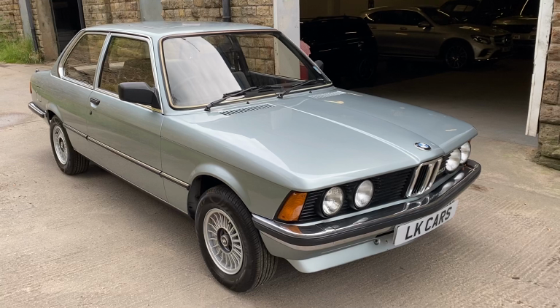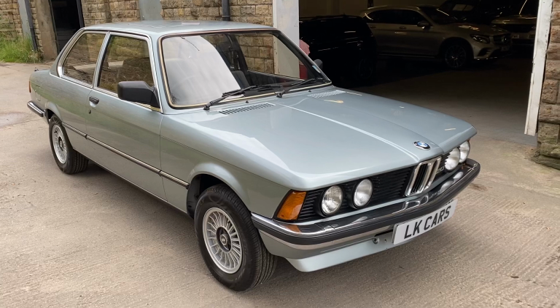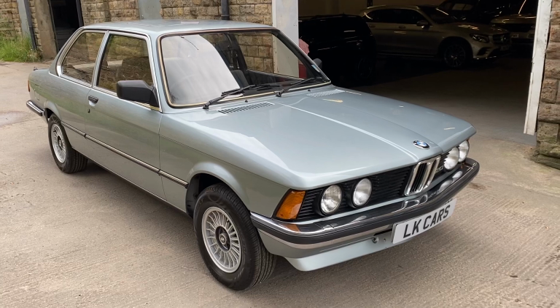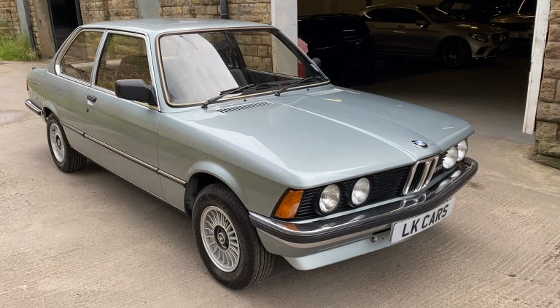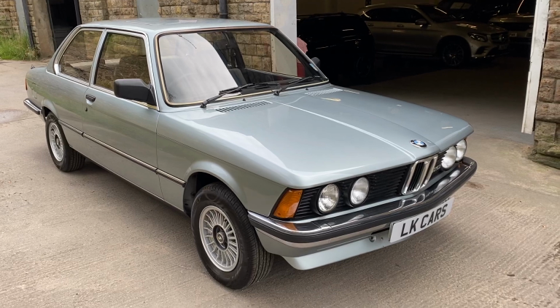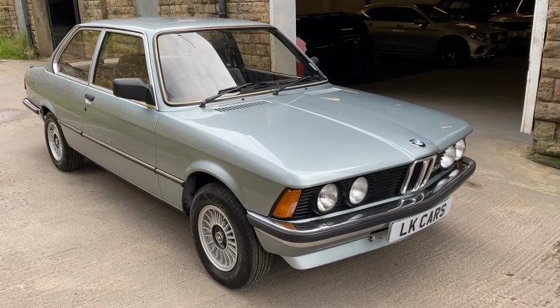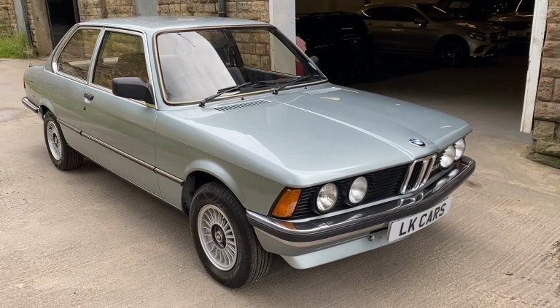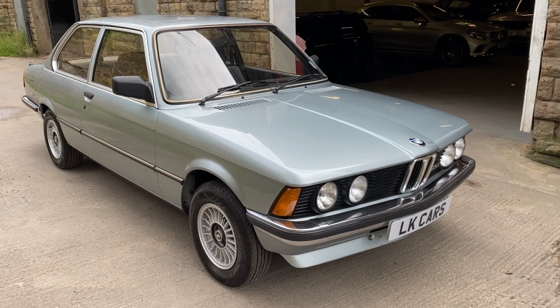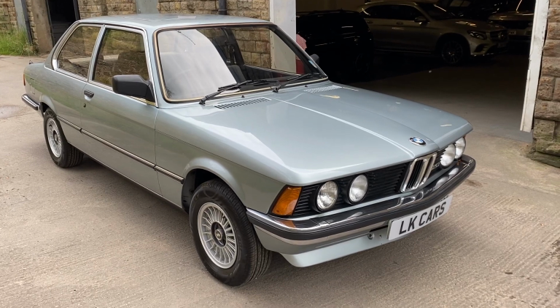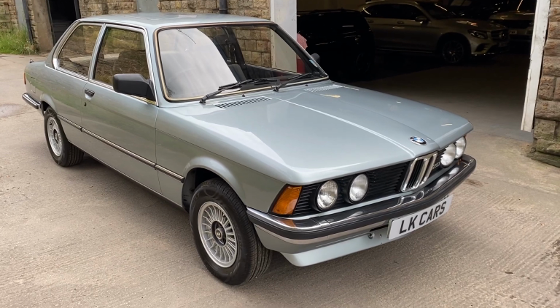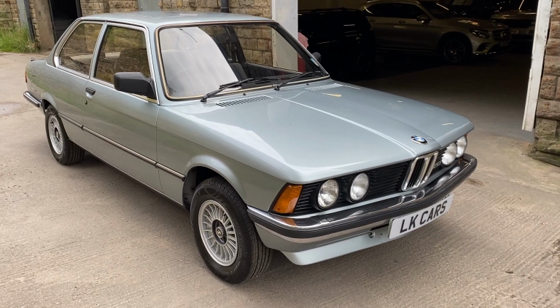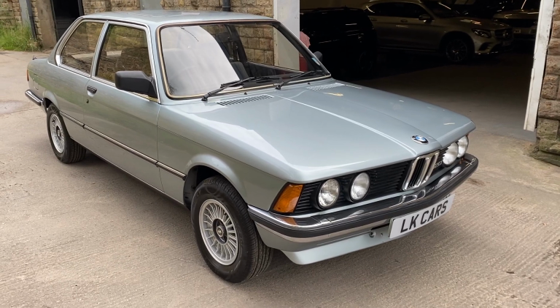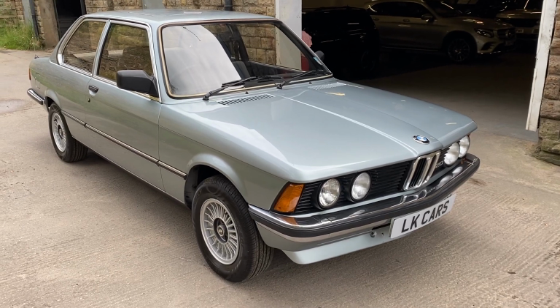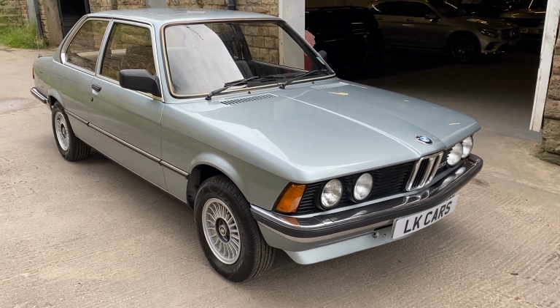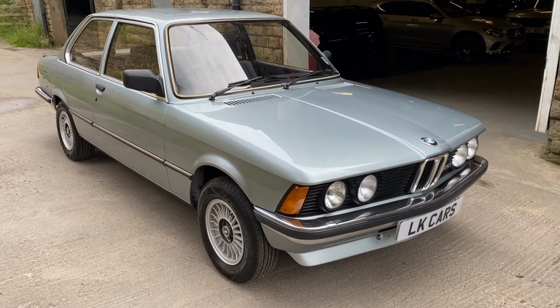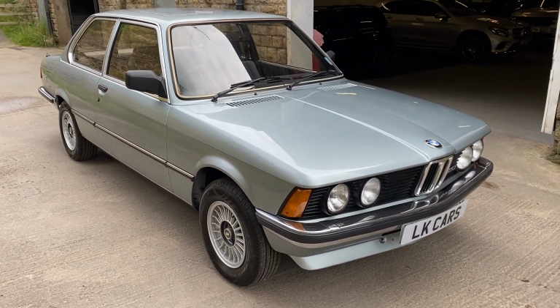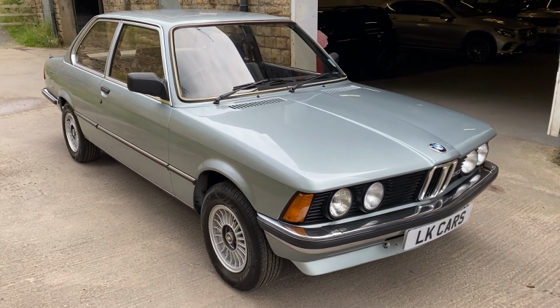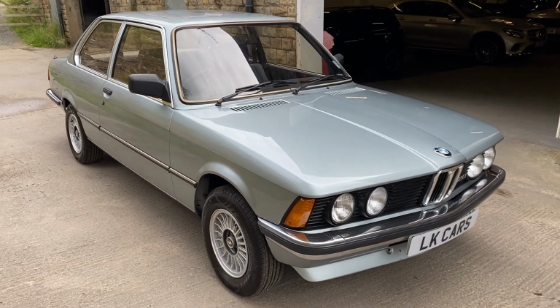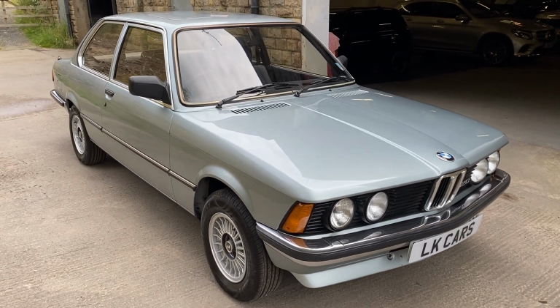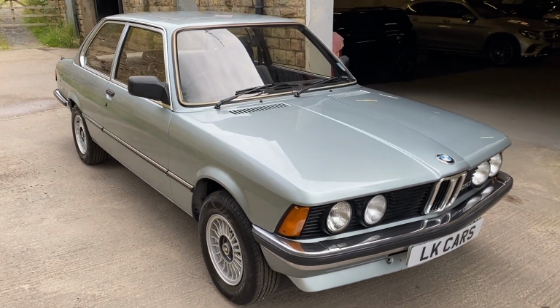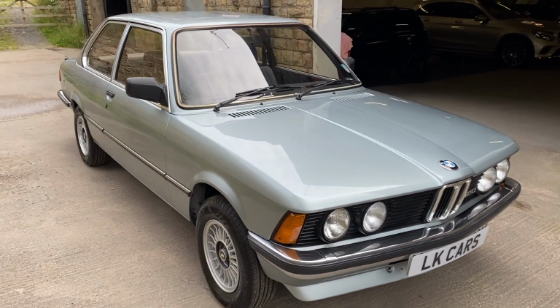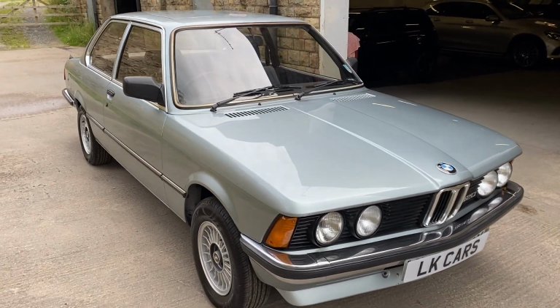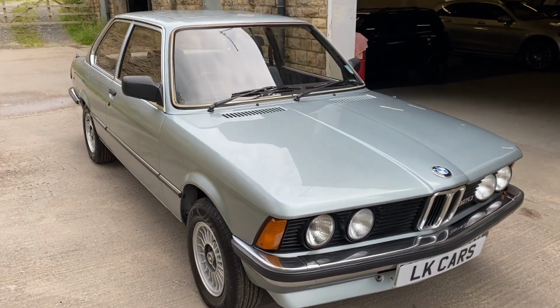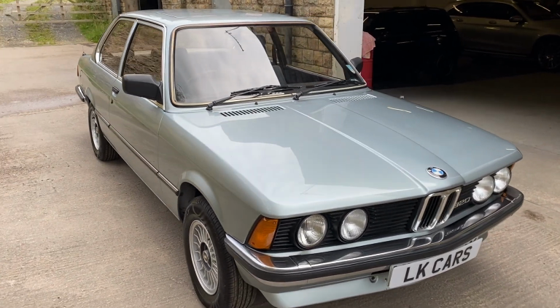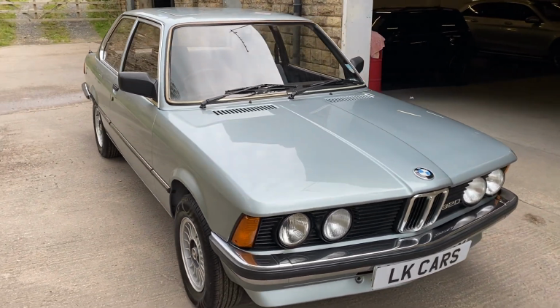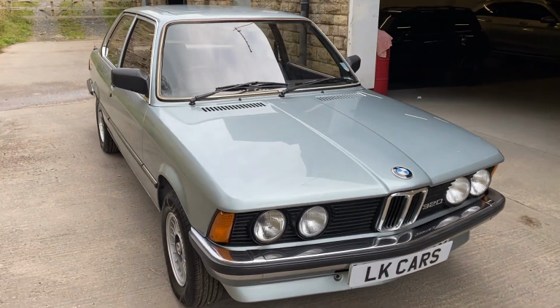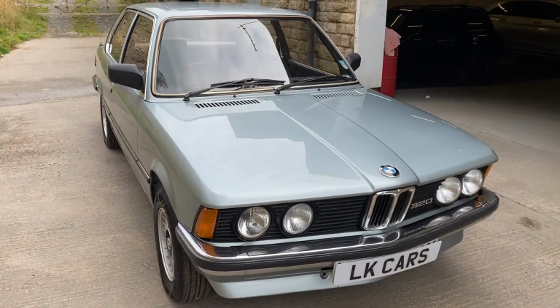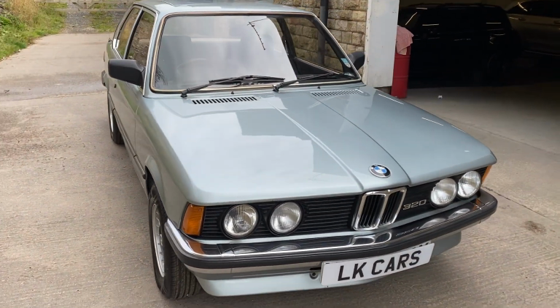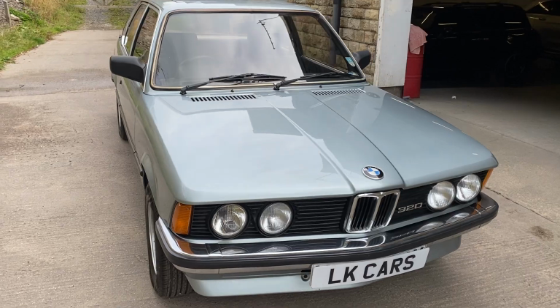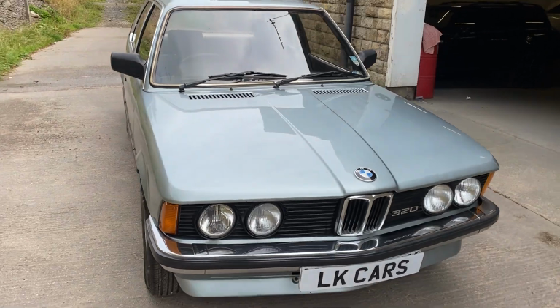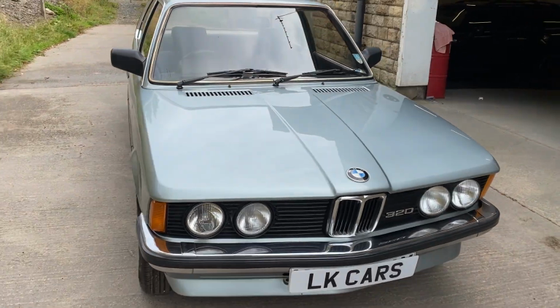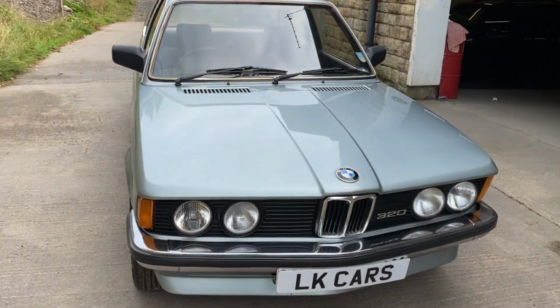Hello and welcome to LK Cars. Today we have our 1982 BMW 320.